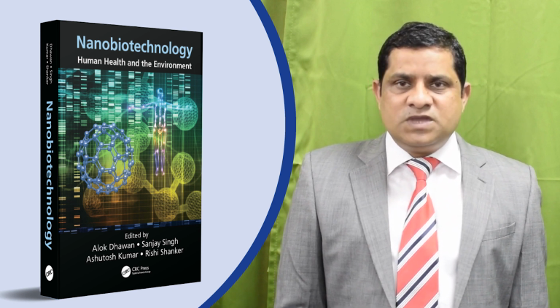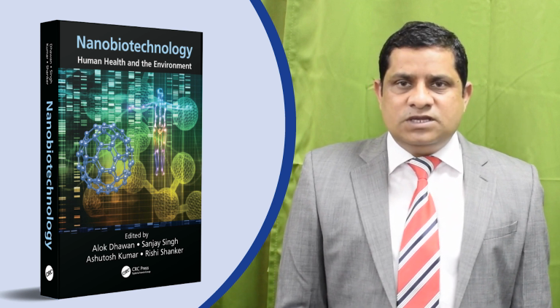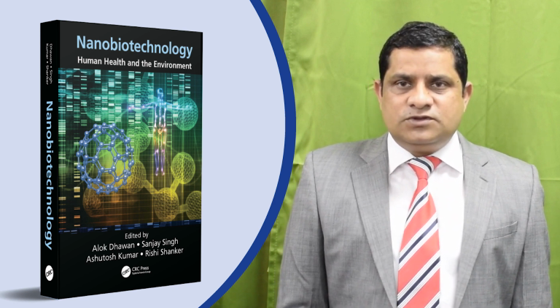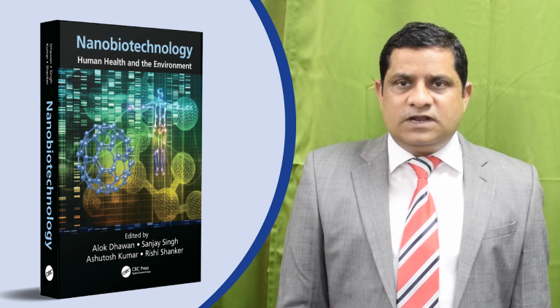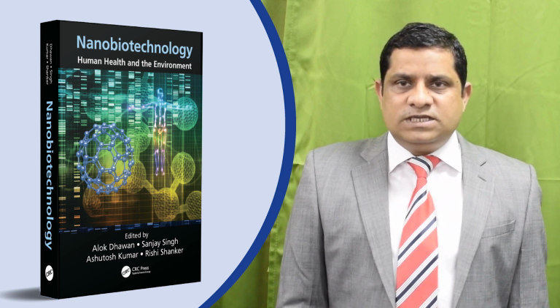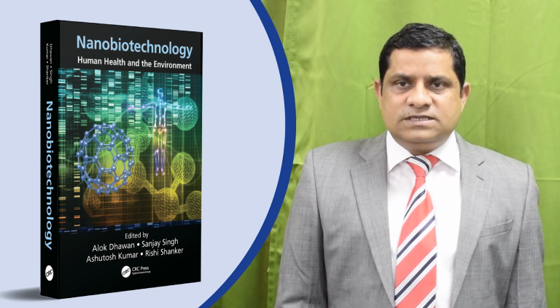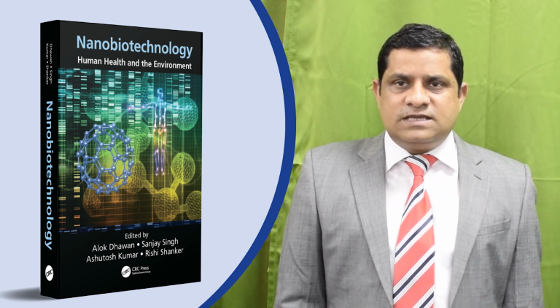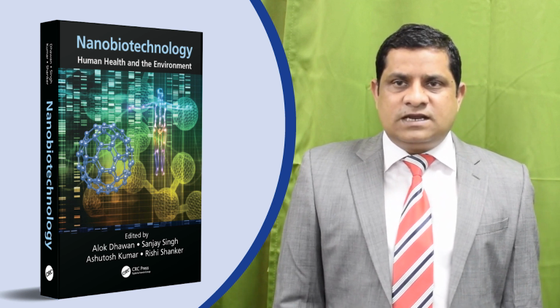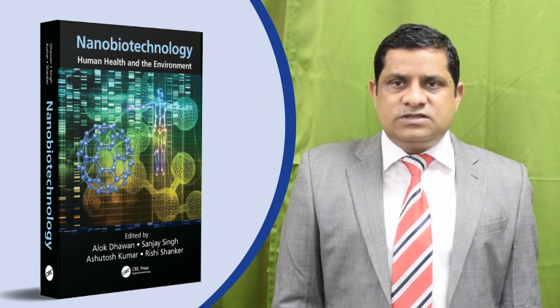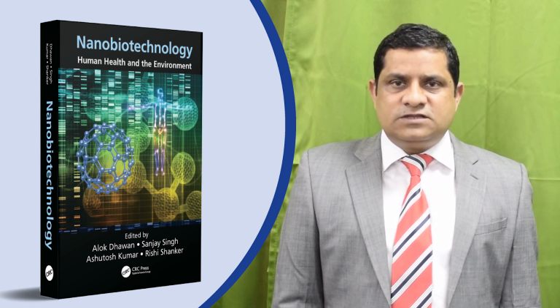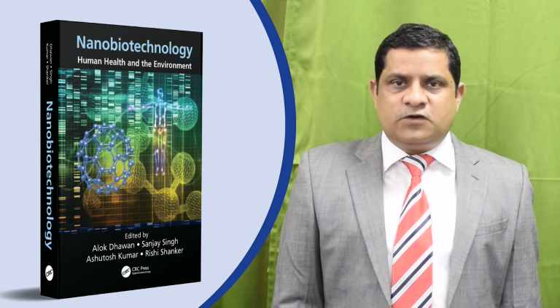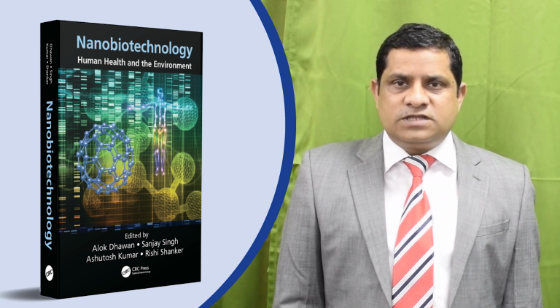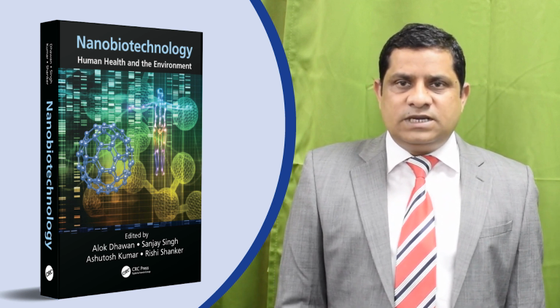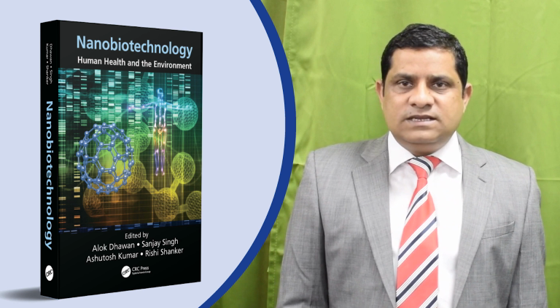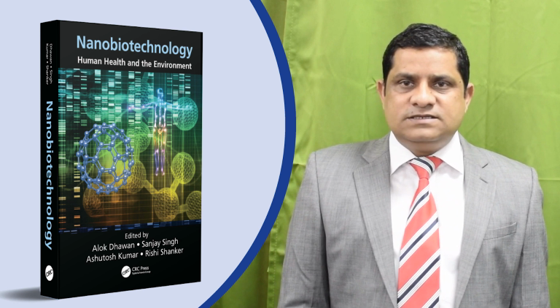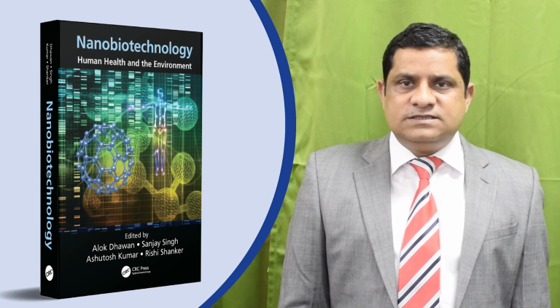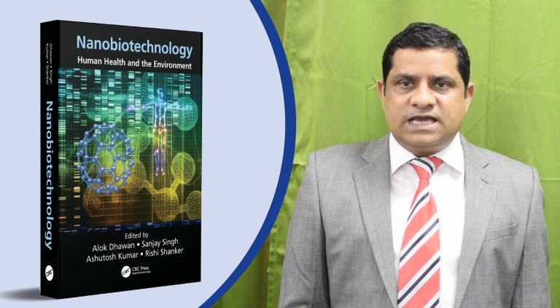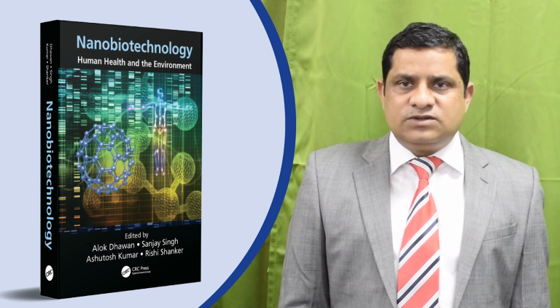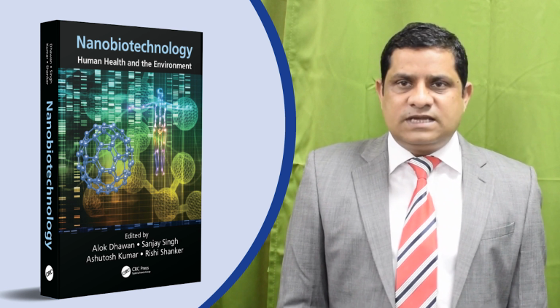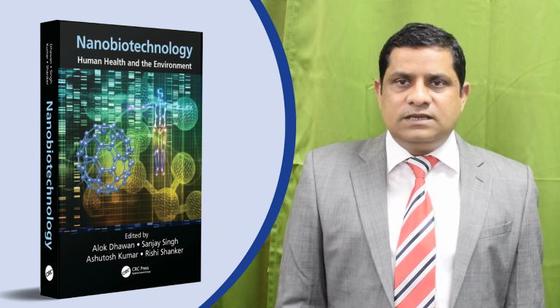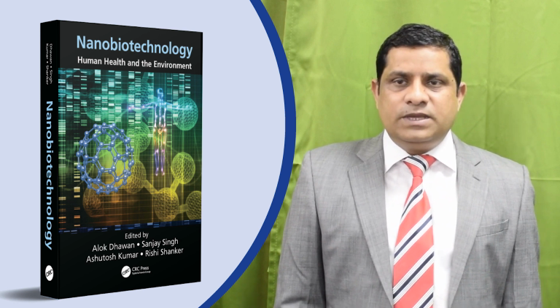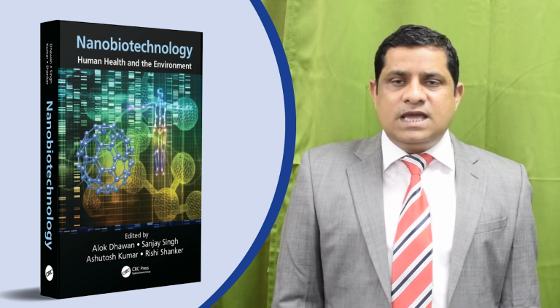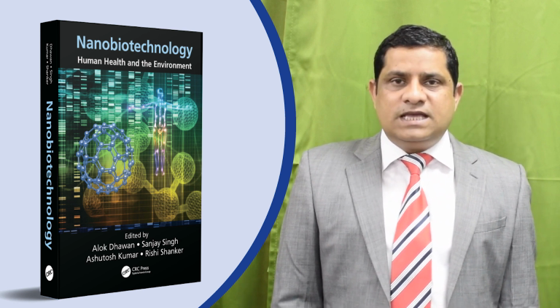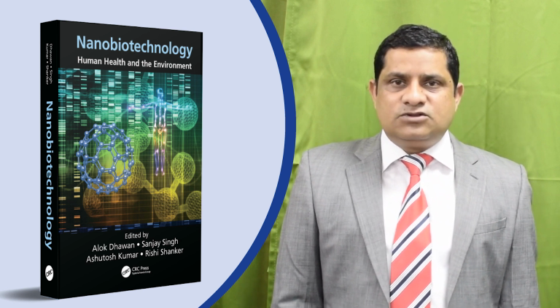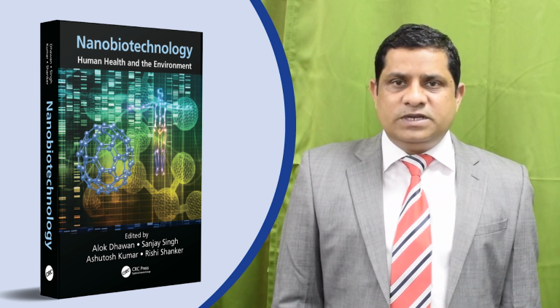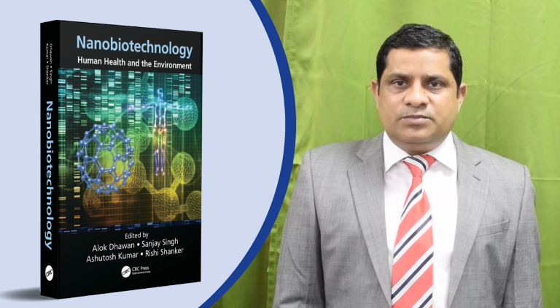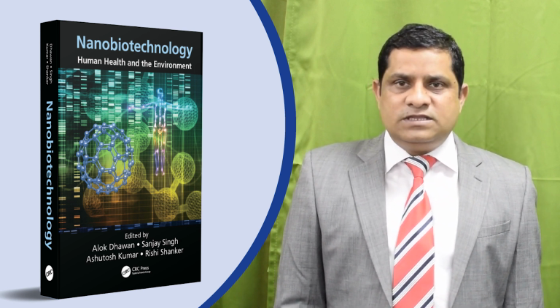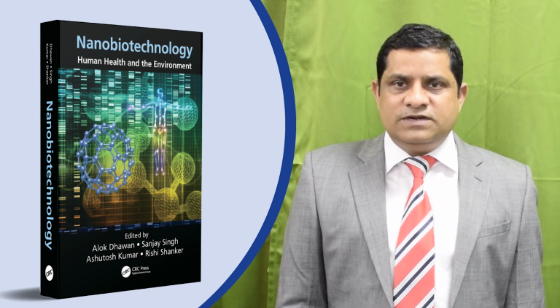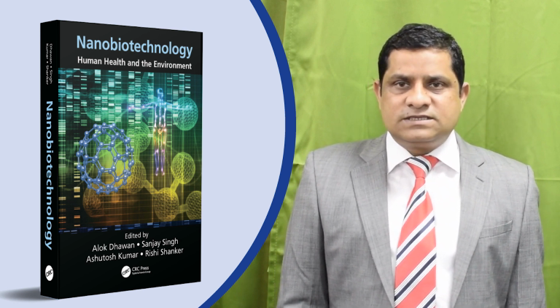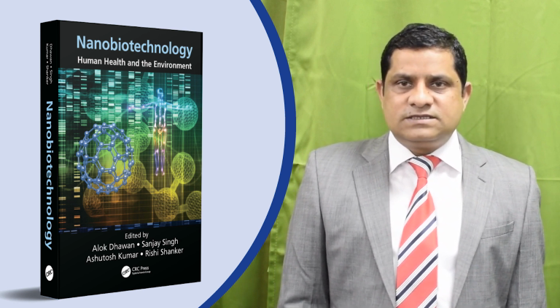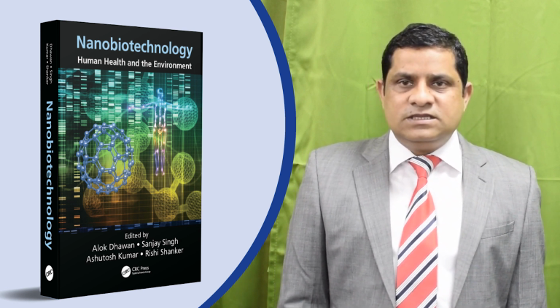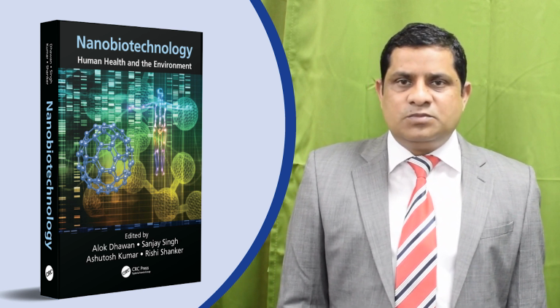Use of nanomaterials as theranostics for simultaneous disease diagnosis and therapy has also been comprehensively discussed in this book.